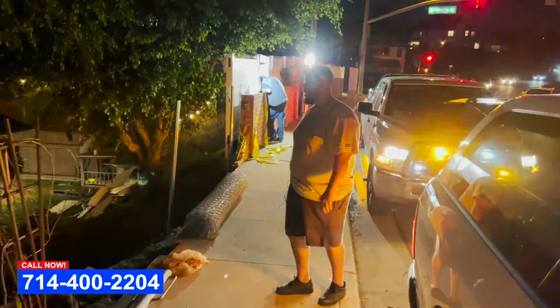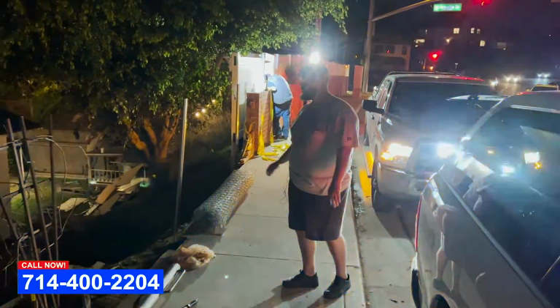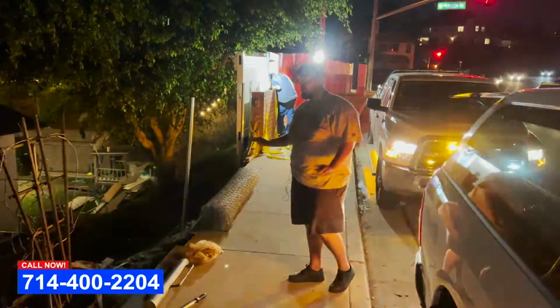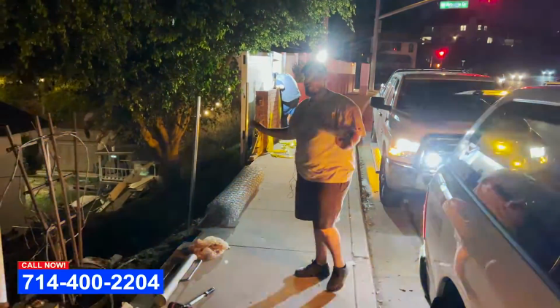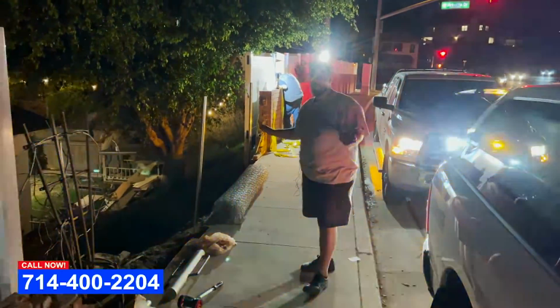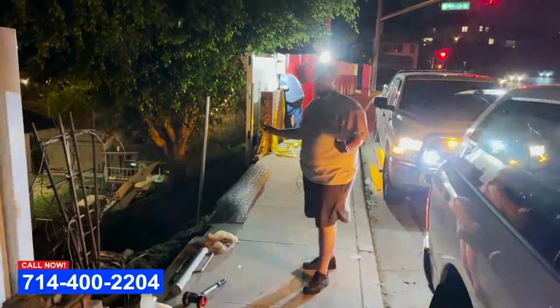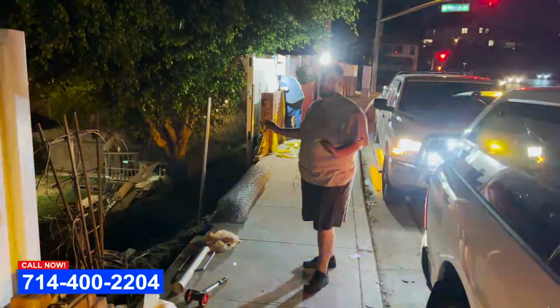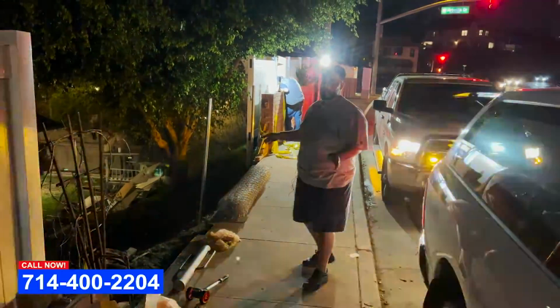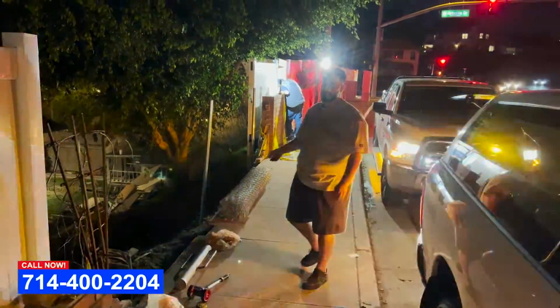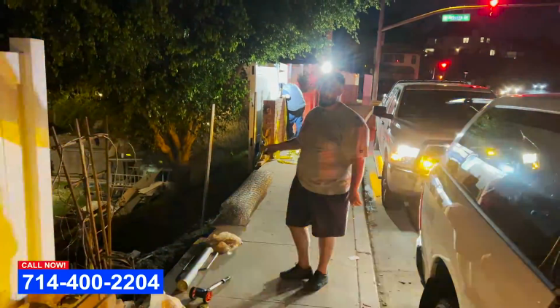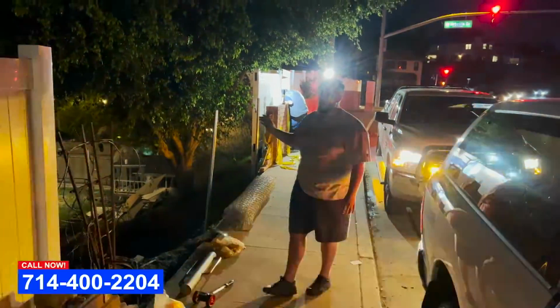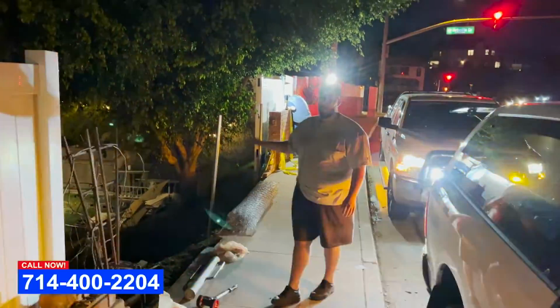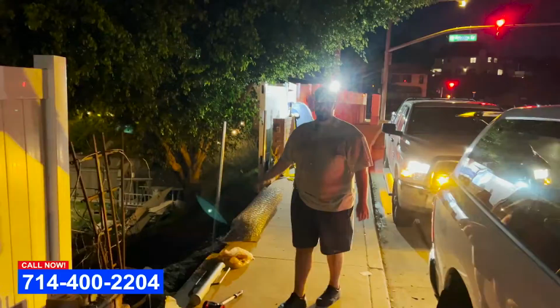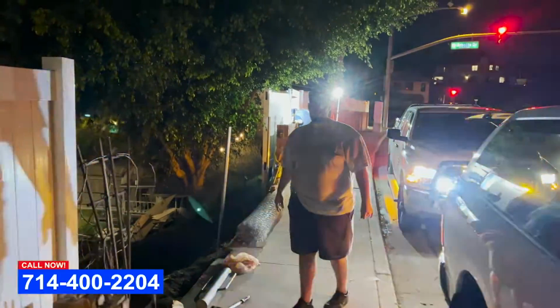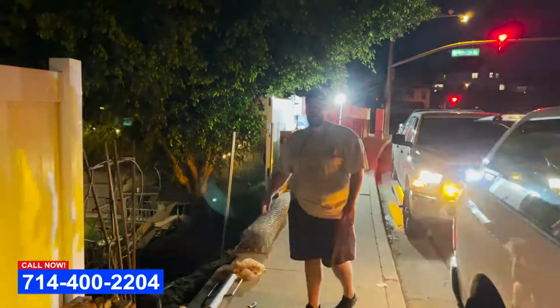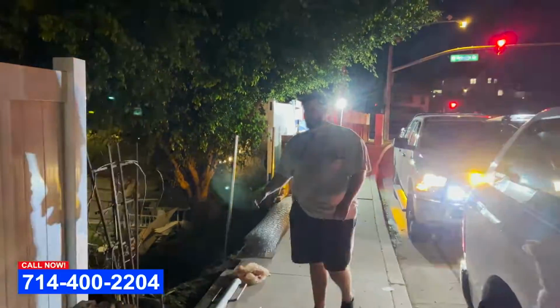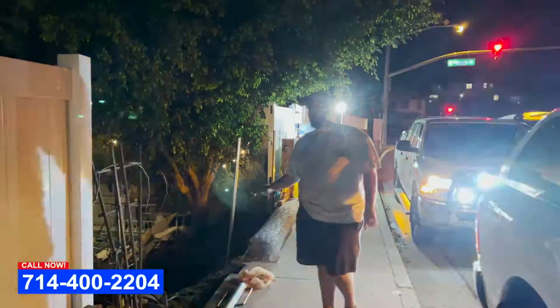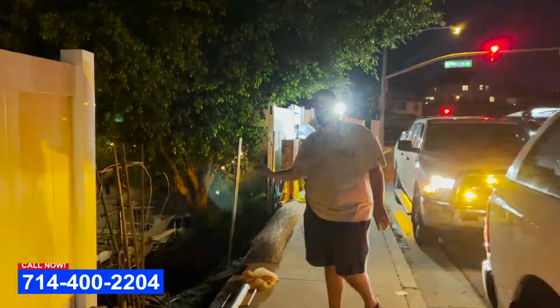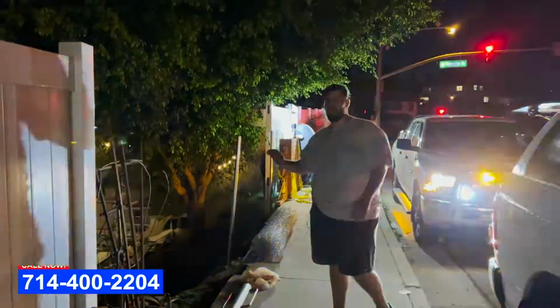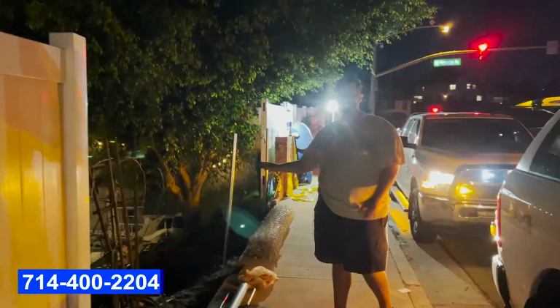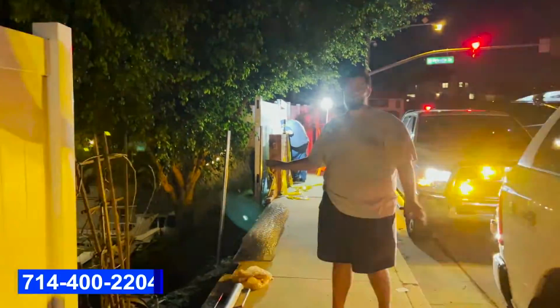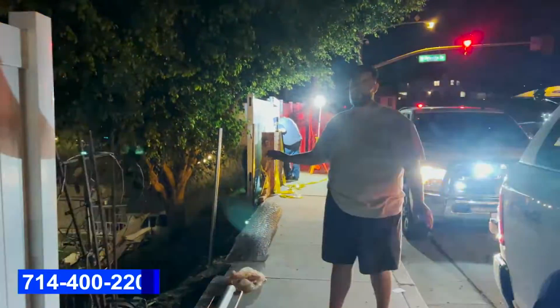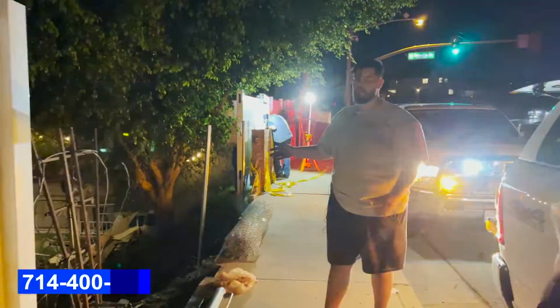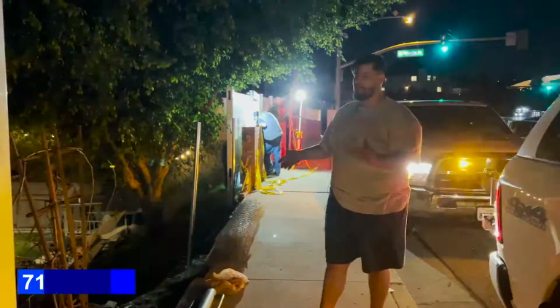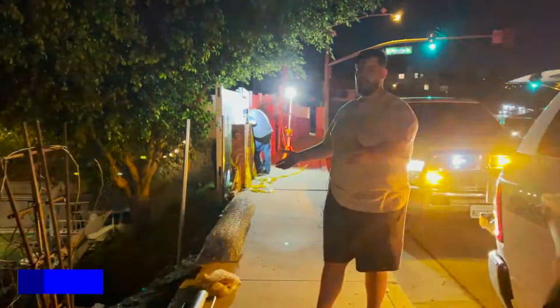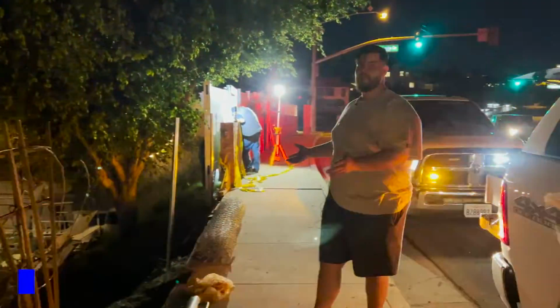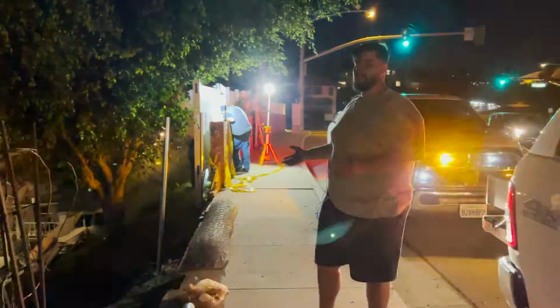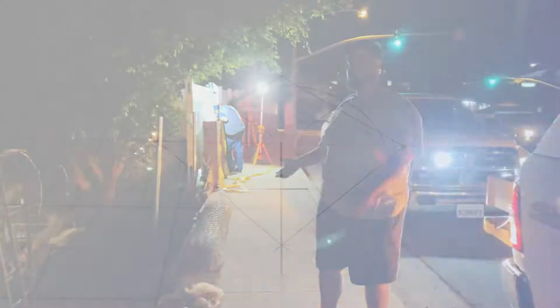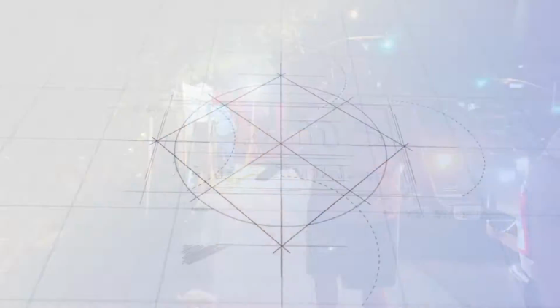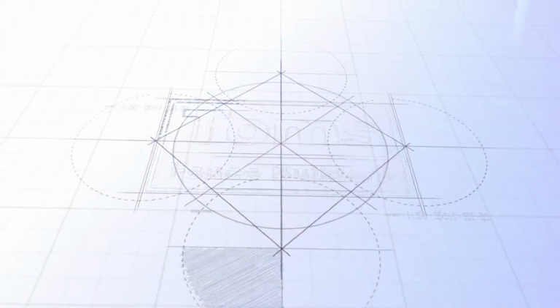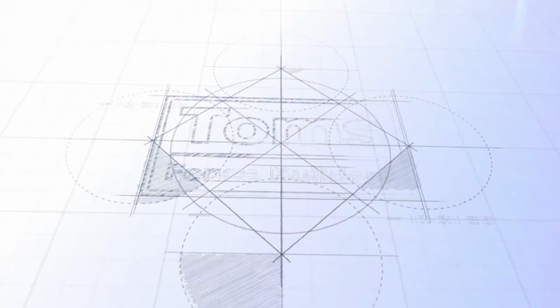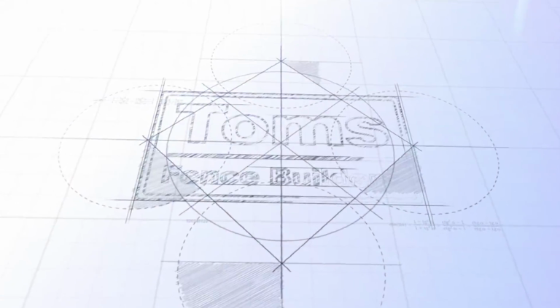We do all kinds of fences and gates and a lot of emergency calls. We're here 24 hours a day, seven days a week. Give us a call if you have an issue like this.